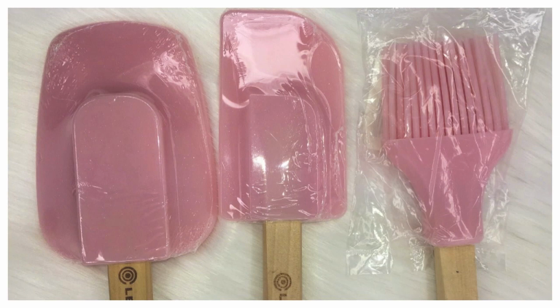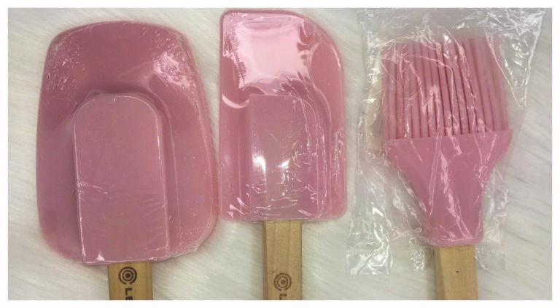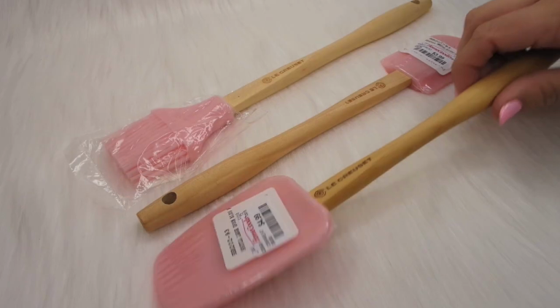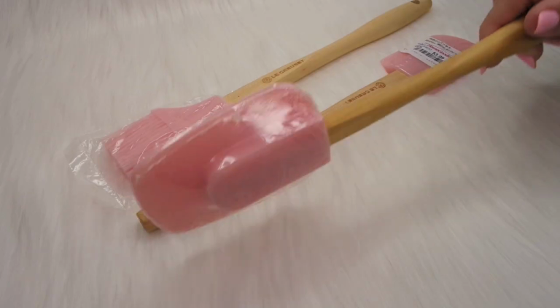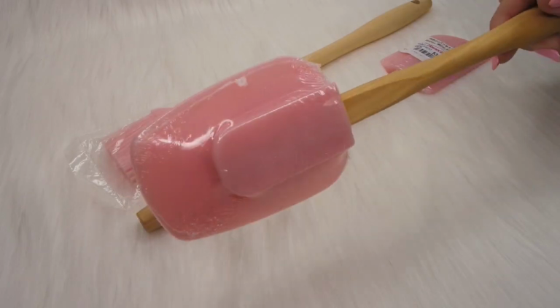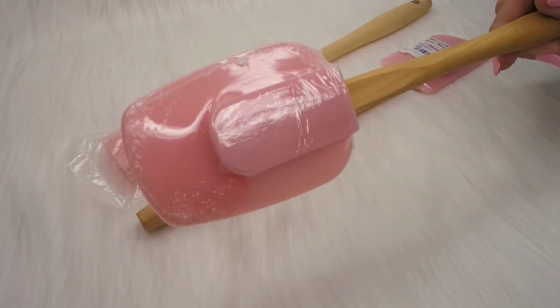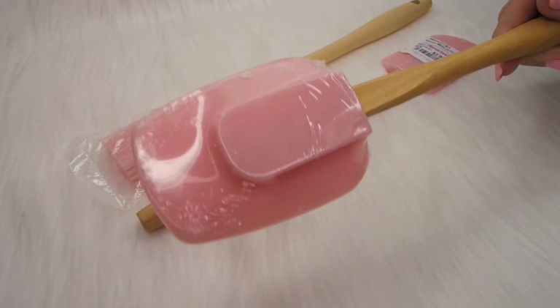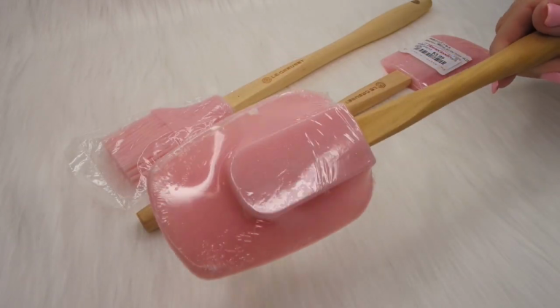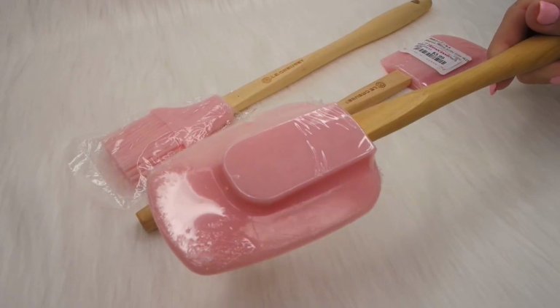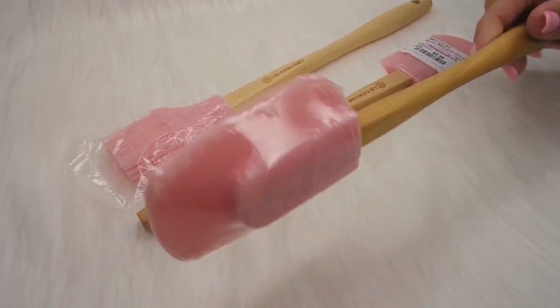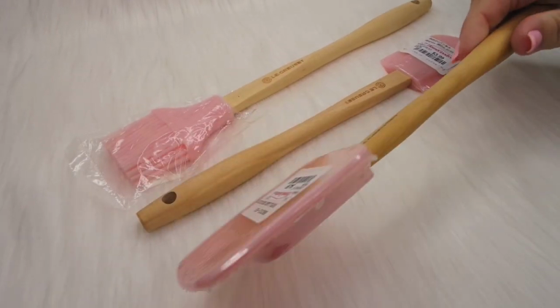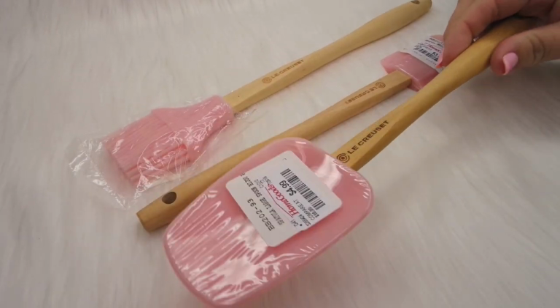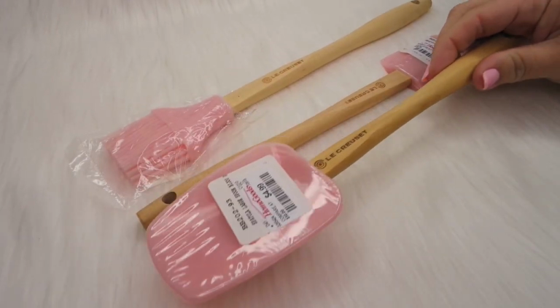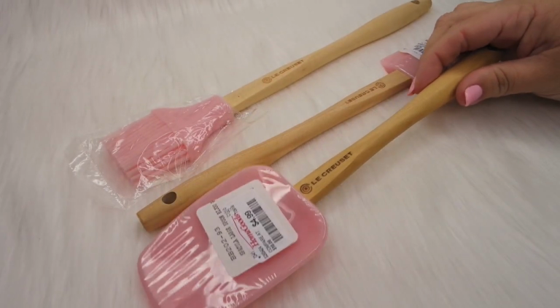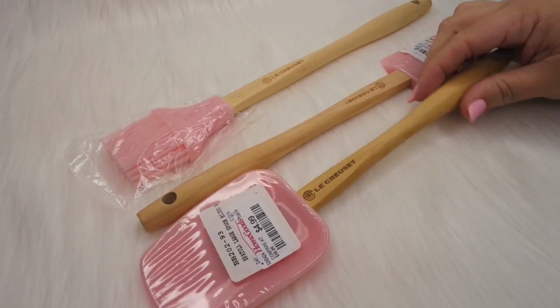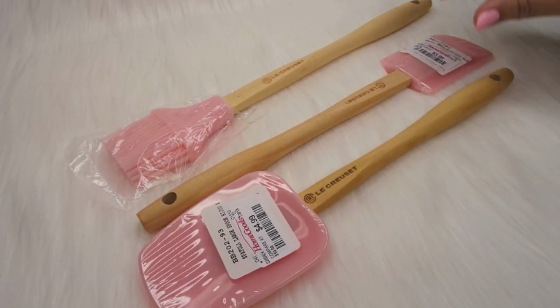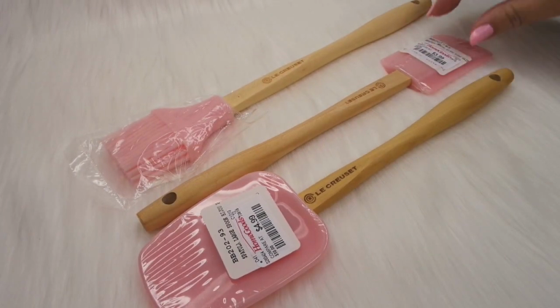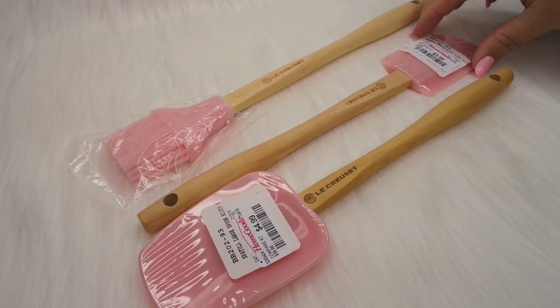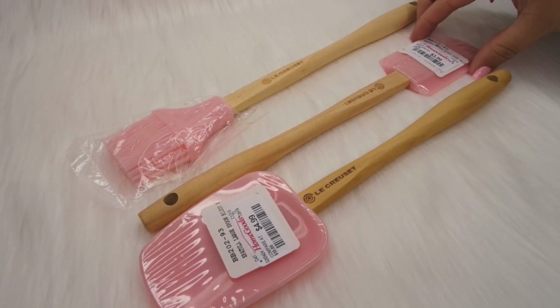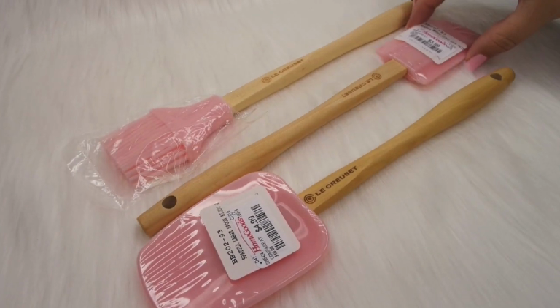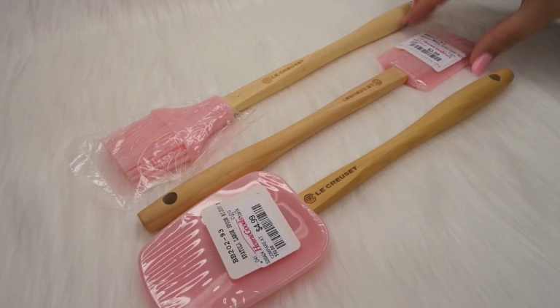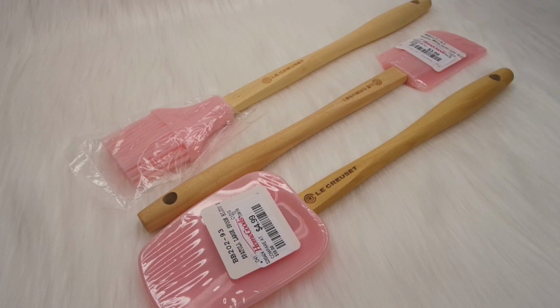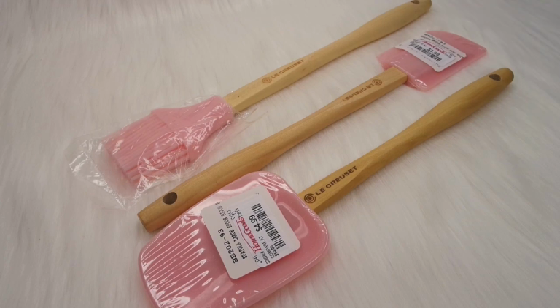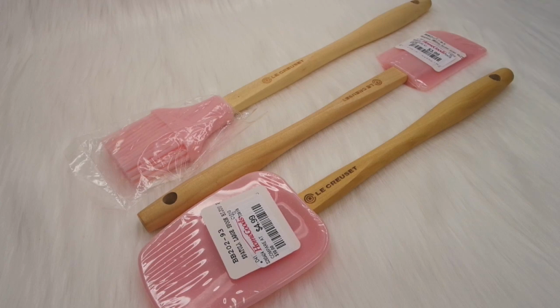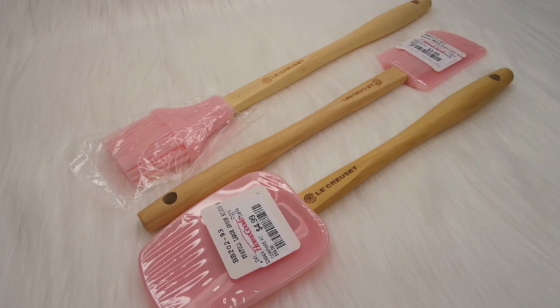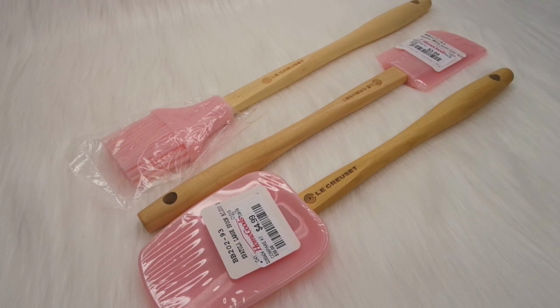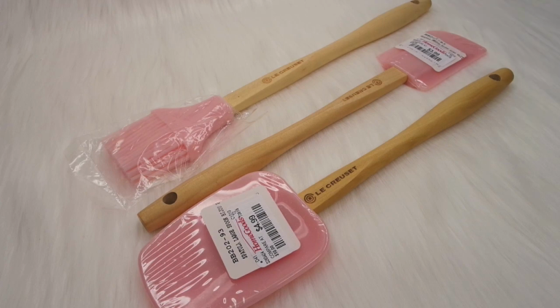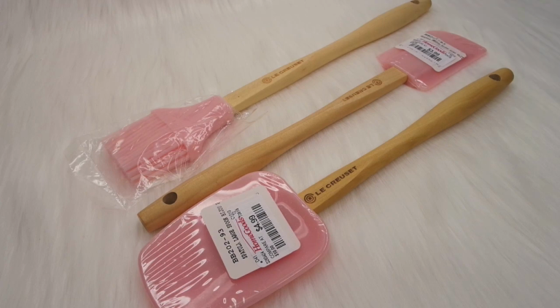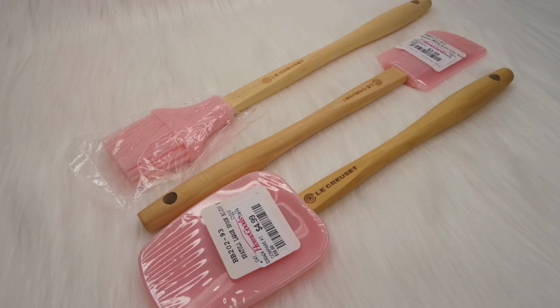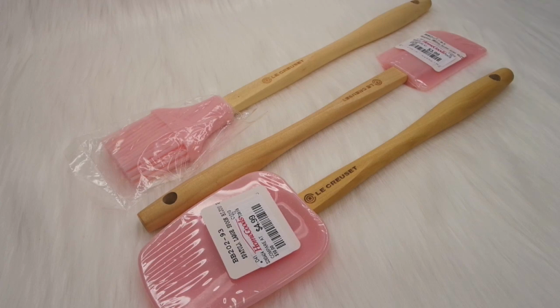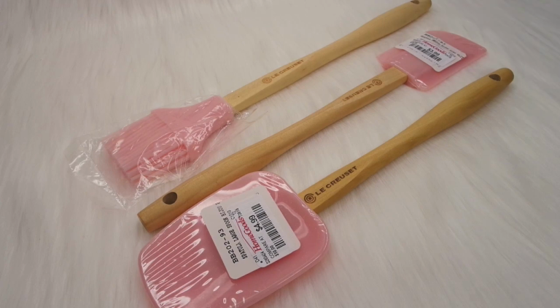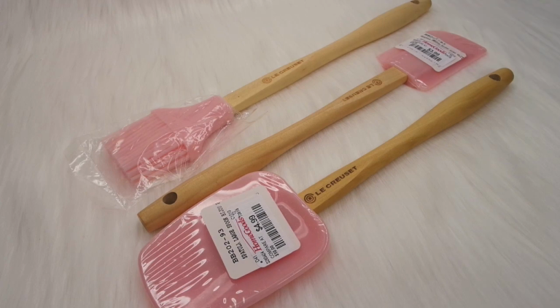They're so fun and adorable and glittery and pink and just perfect. I was so excited to find these and I'm curious if they'll be getting in more Le Creuset items — hopefully a little cheaper too.